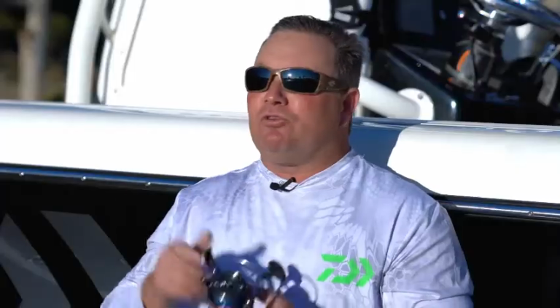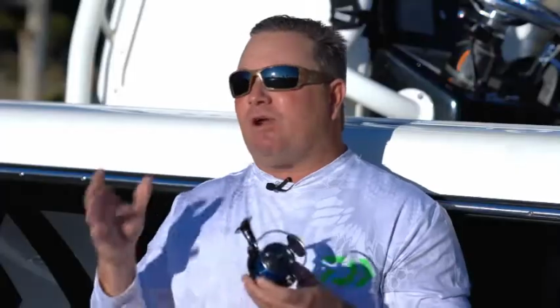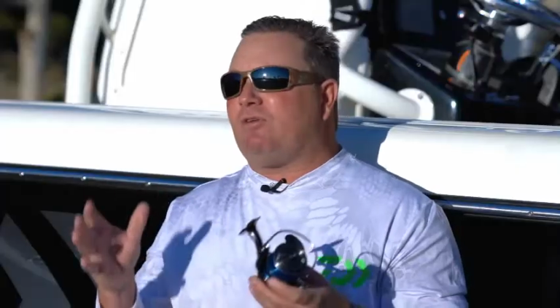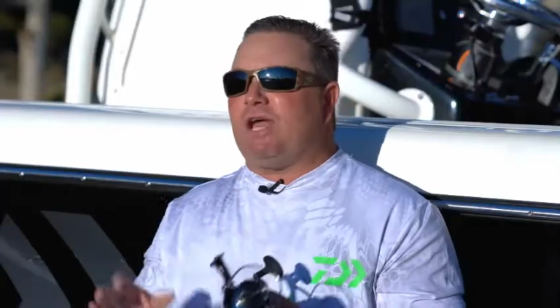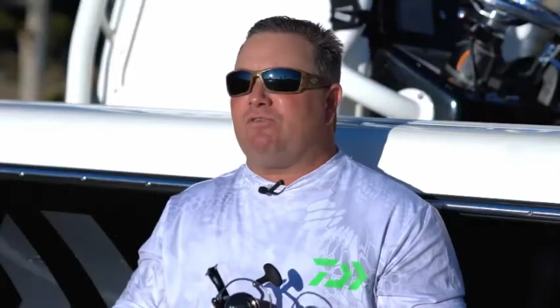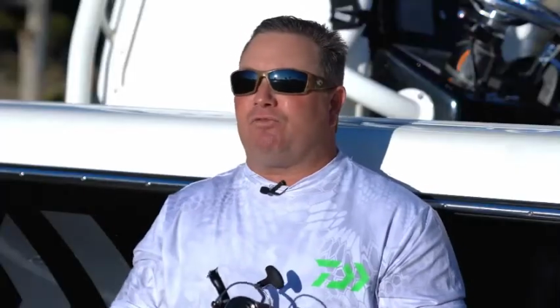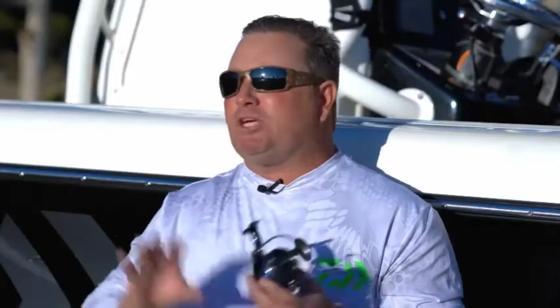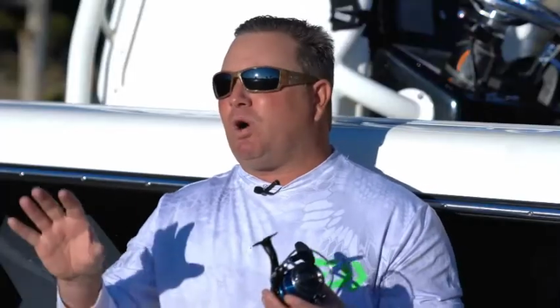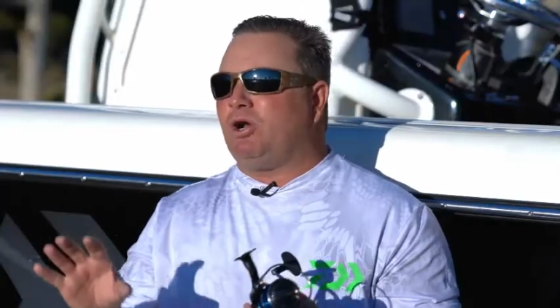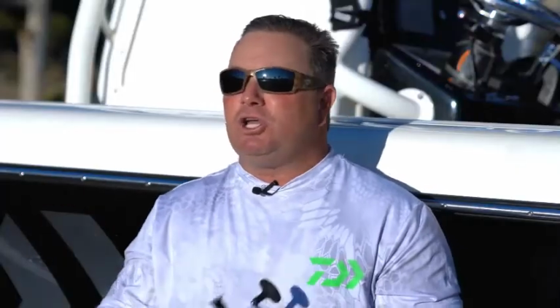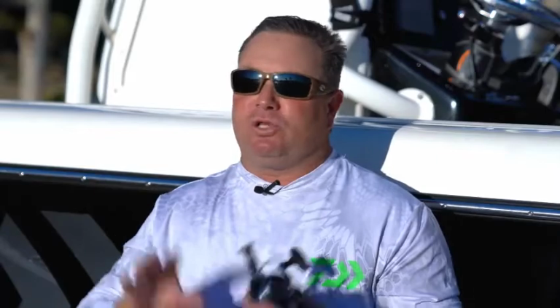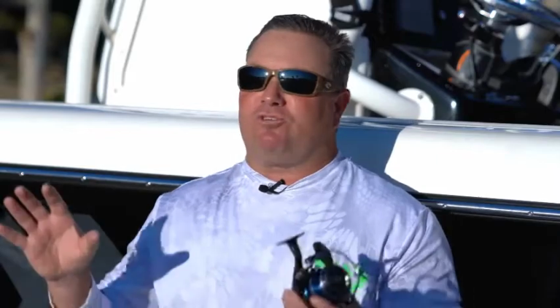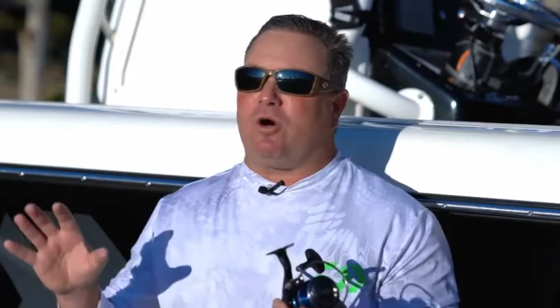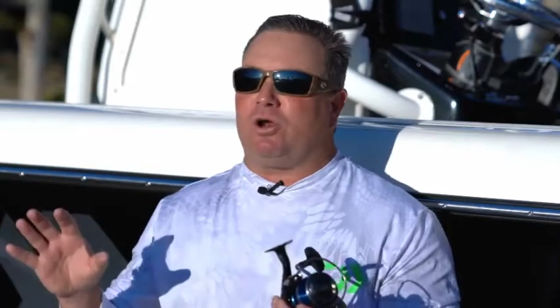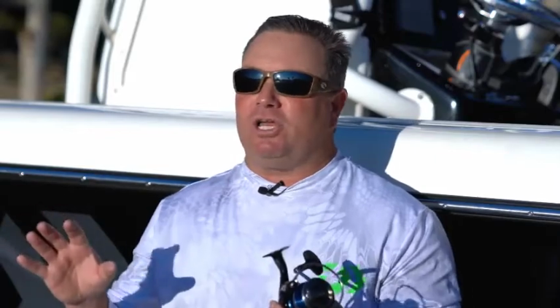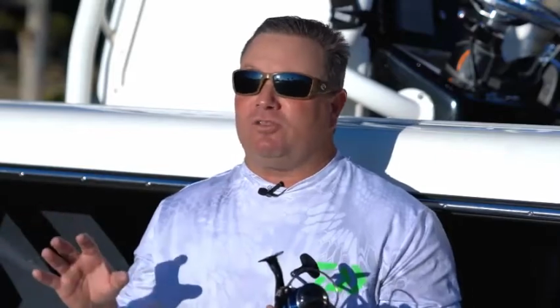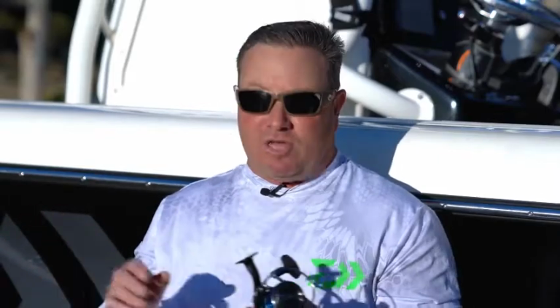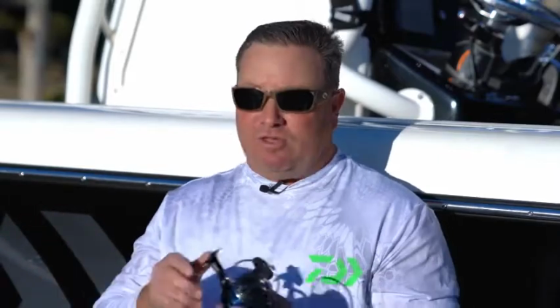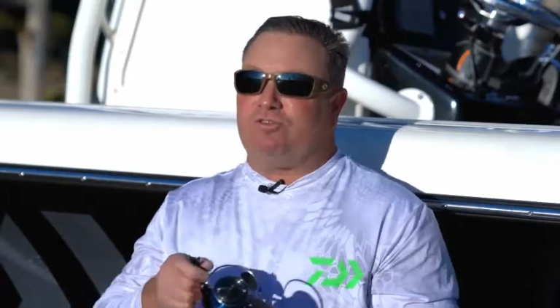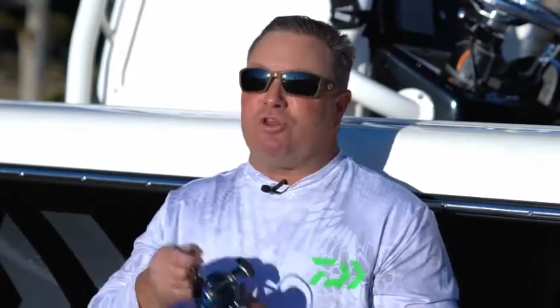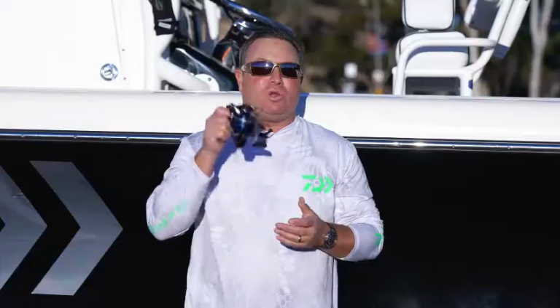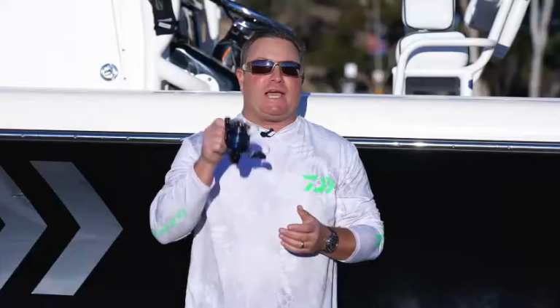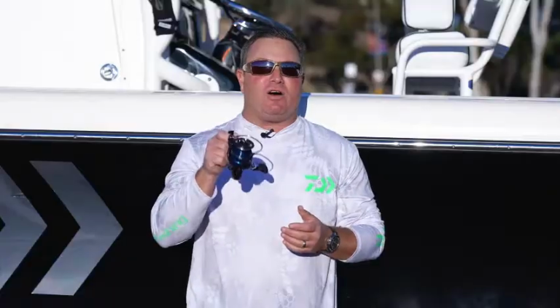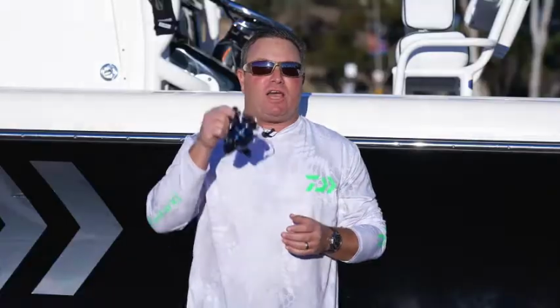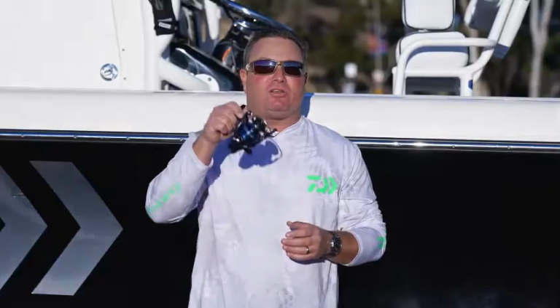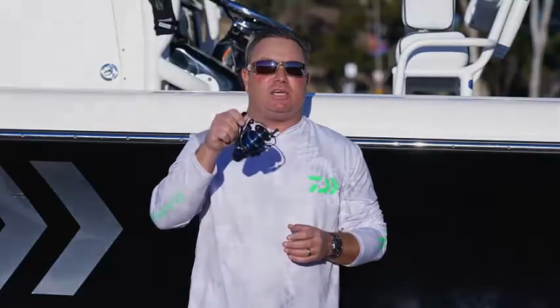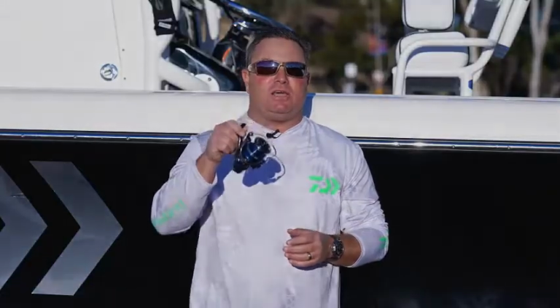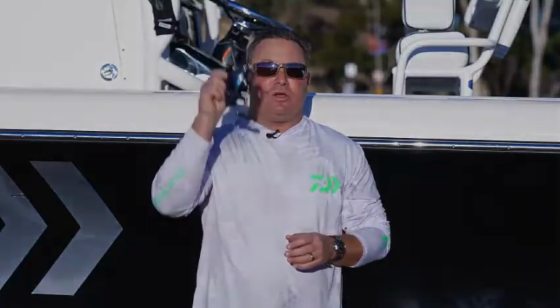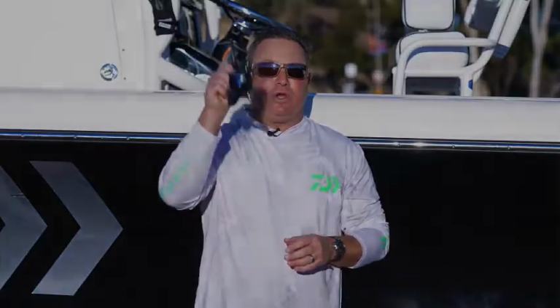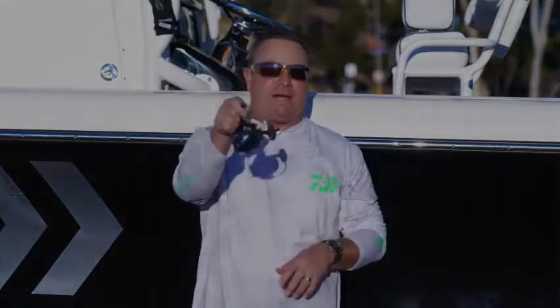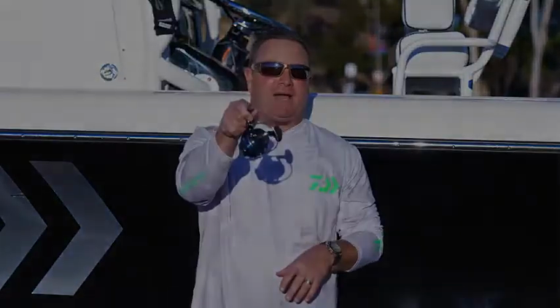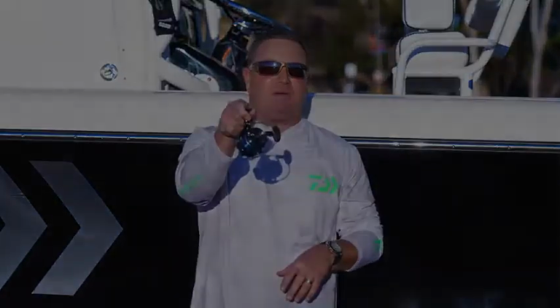So that will cover any of your fresh water to light salt water needs. This is the new Legalis LT reel by Dialog.